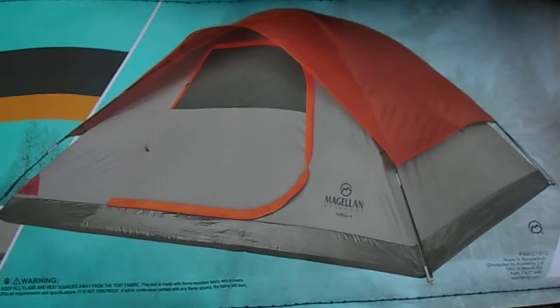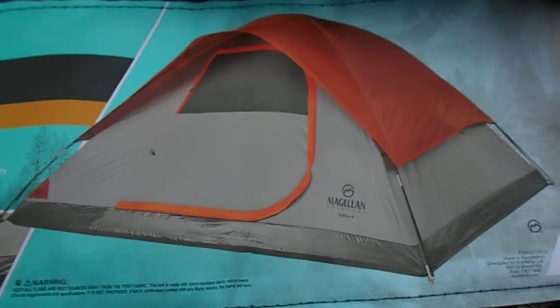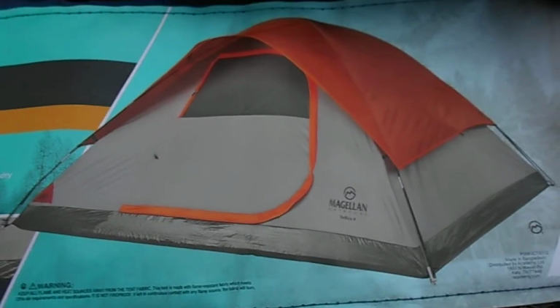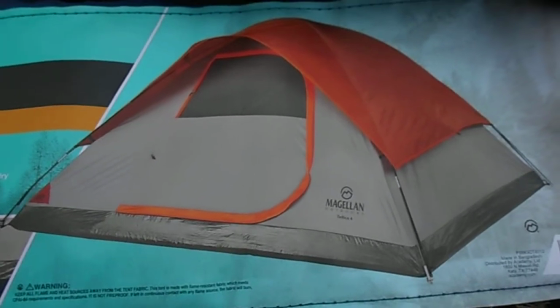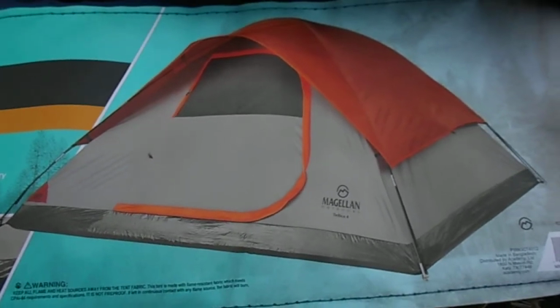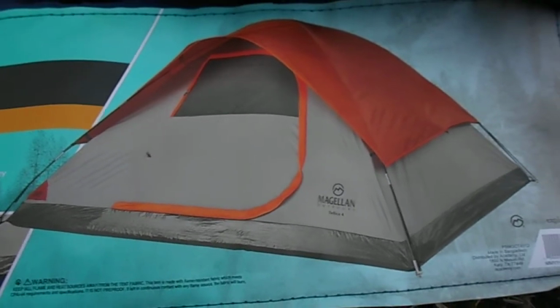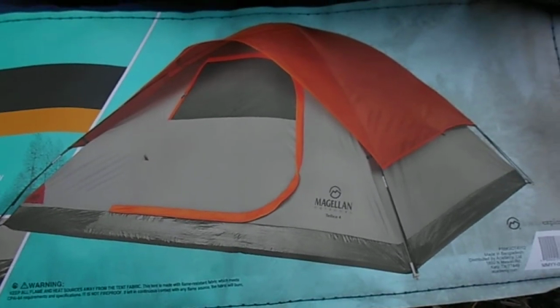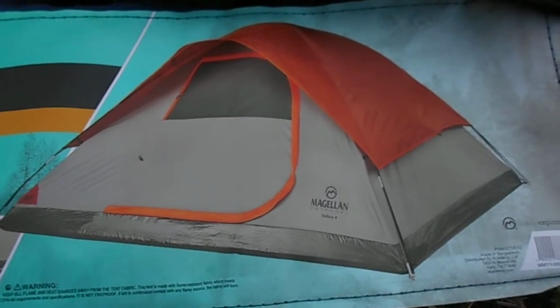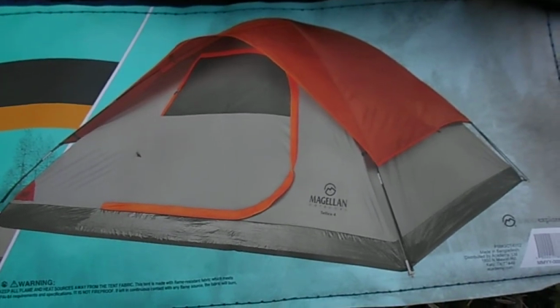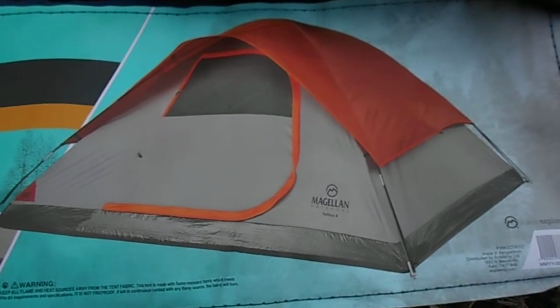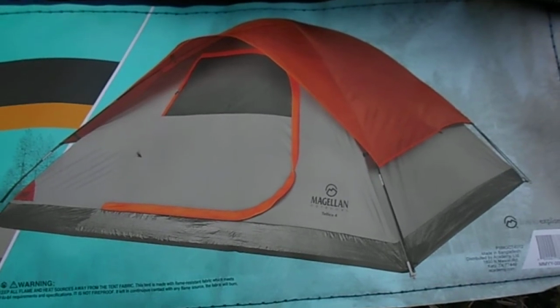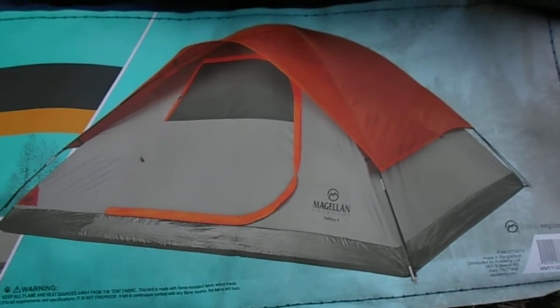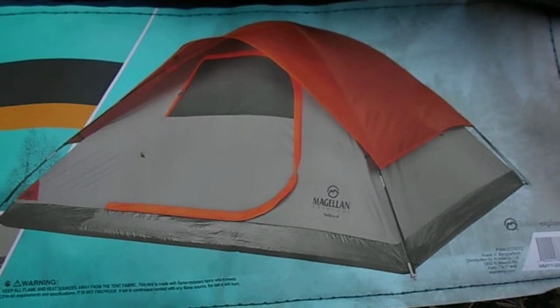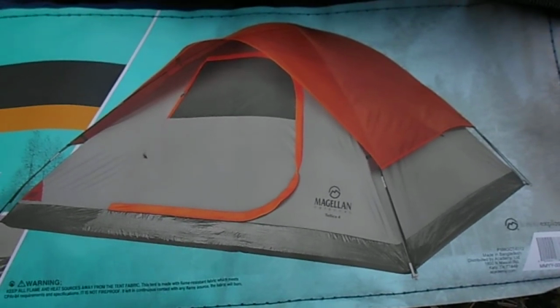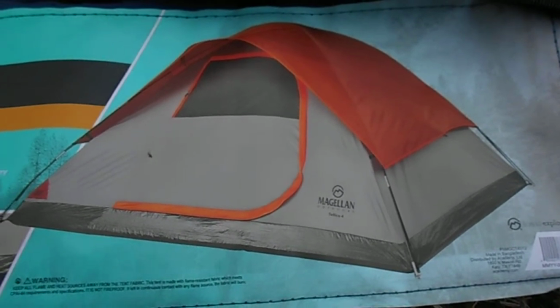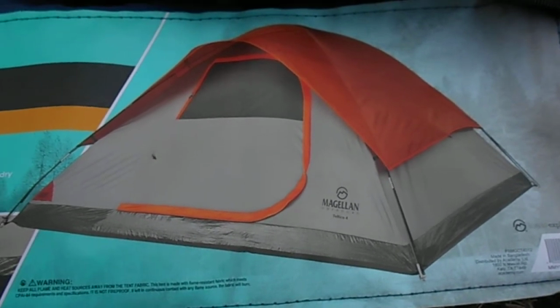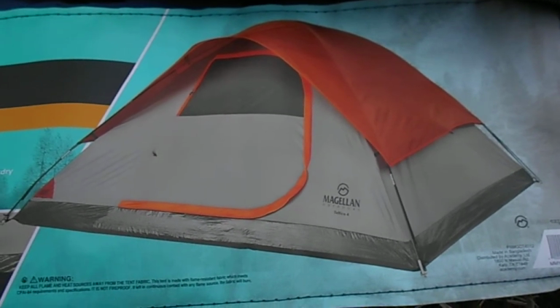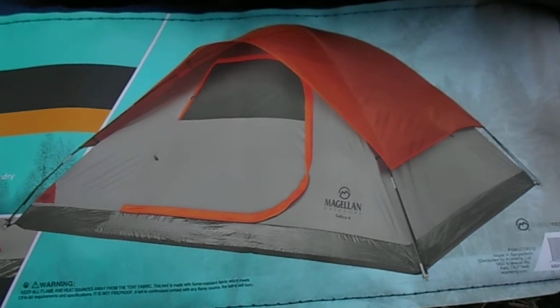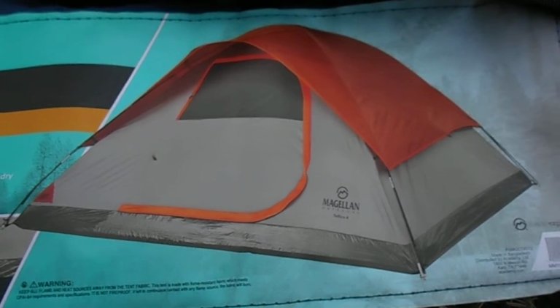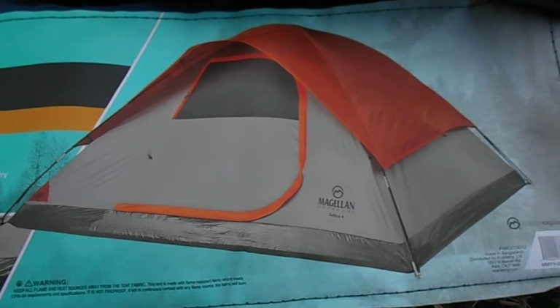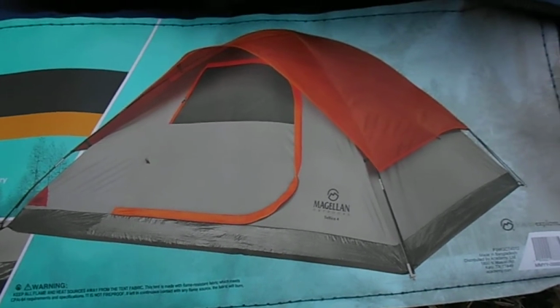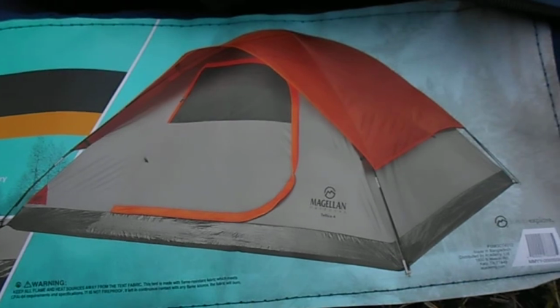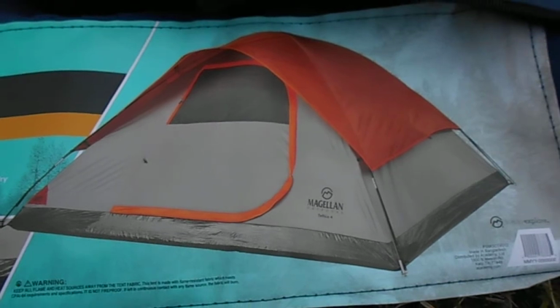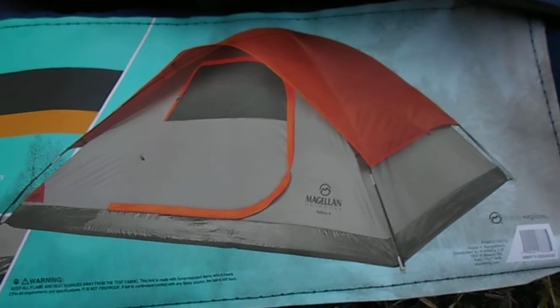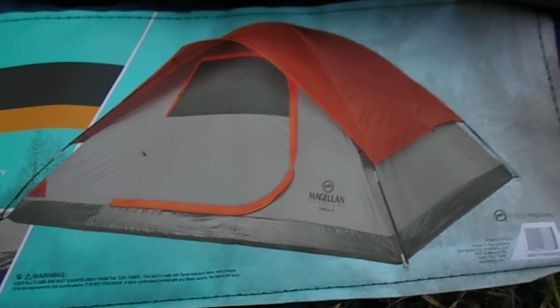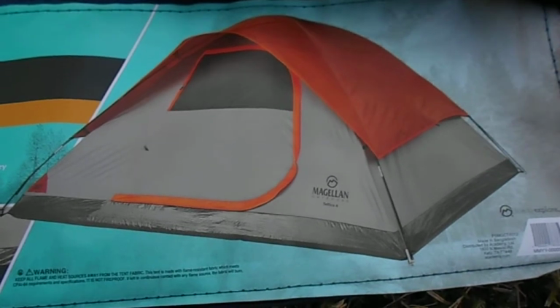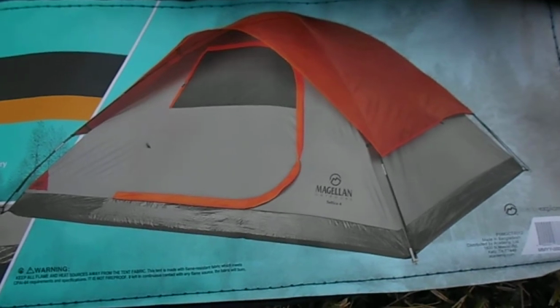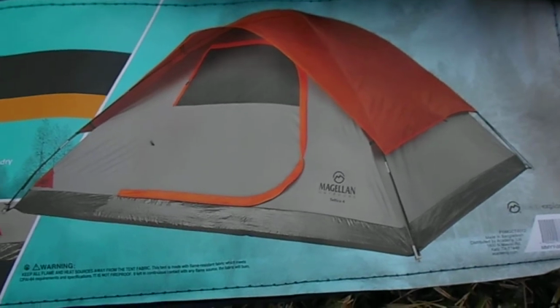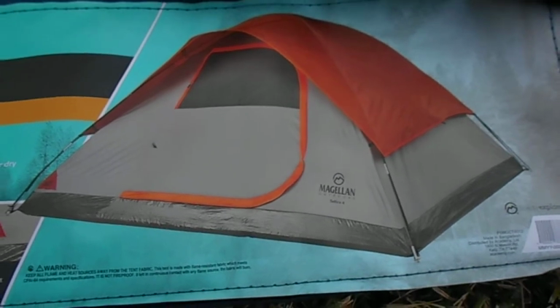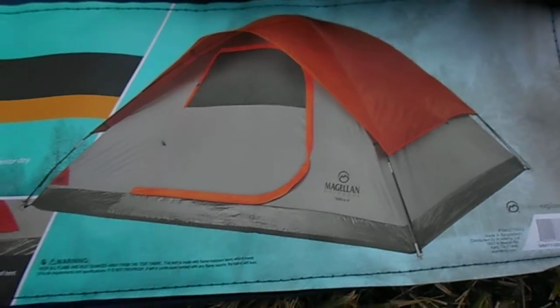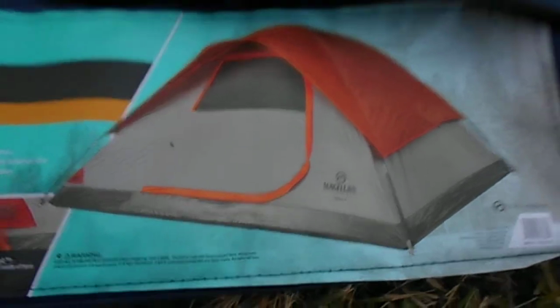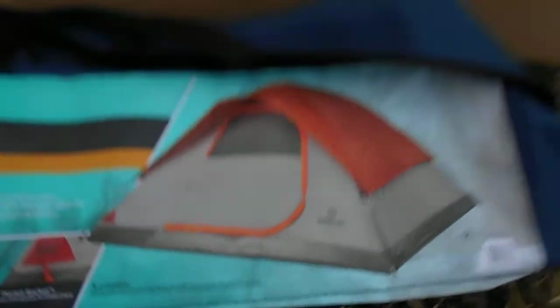Hey, Tent Guy here. I got the rainfly on this Magellan Teleco tent. Let's go take a look.